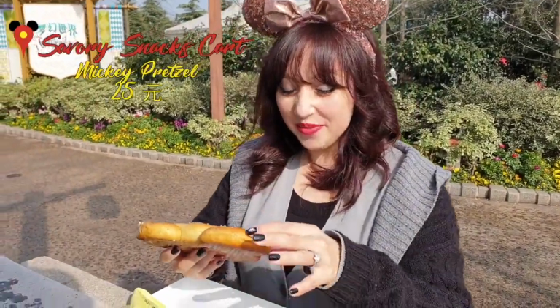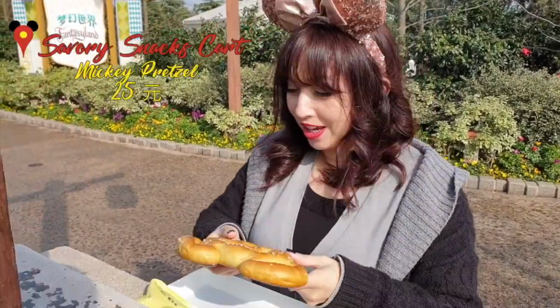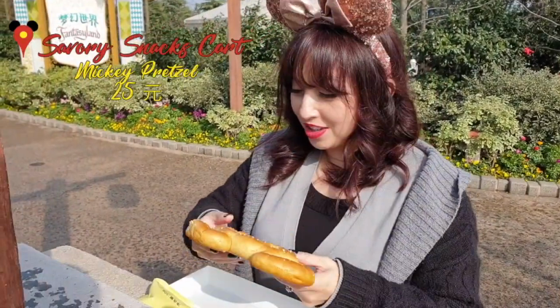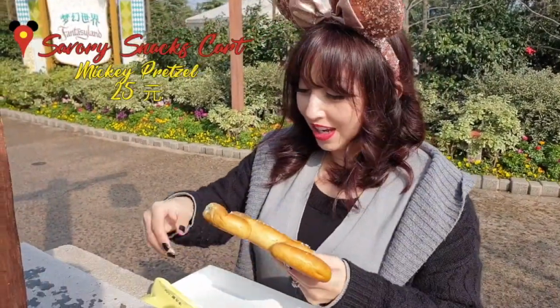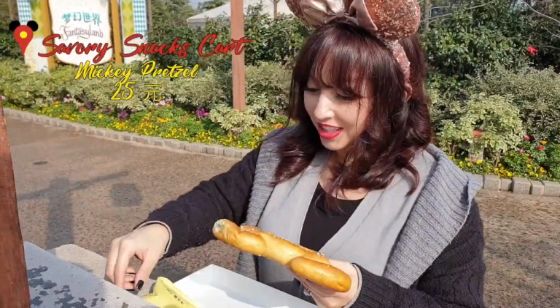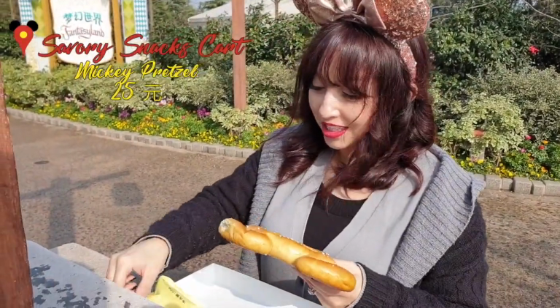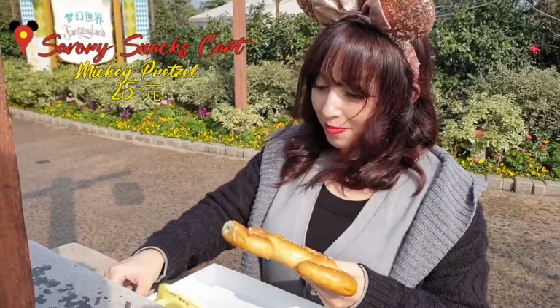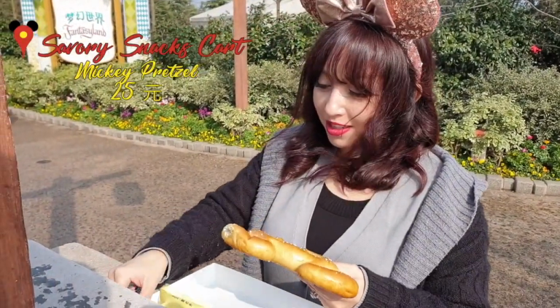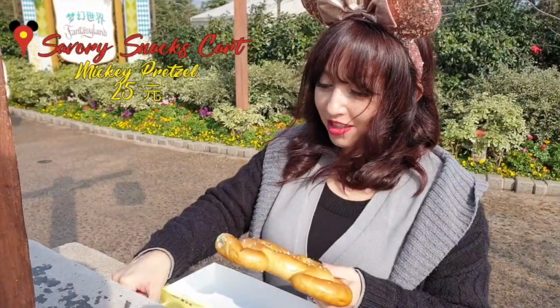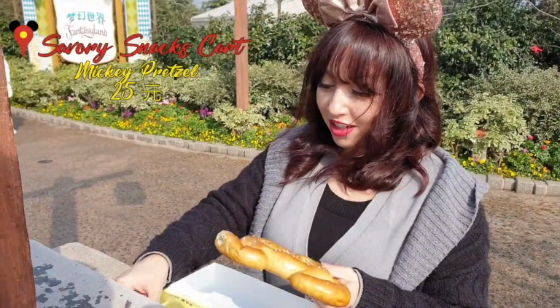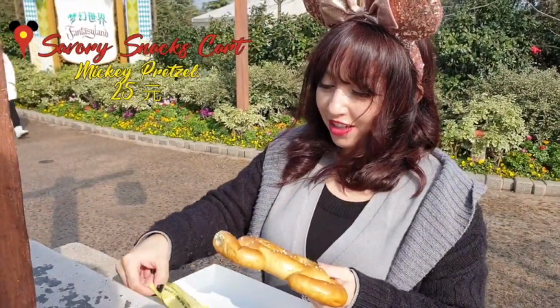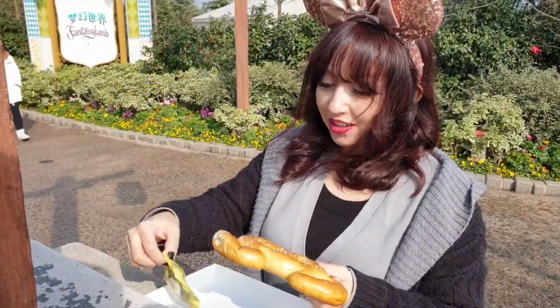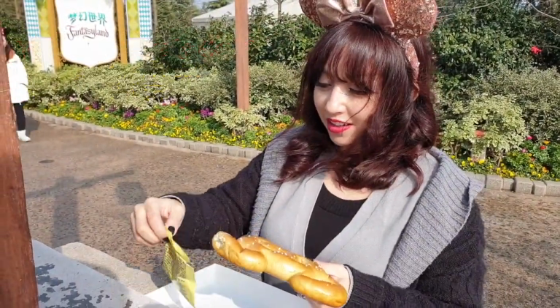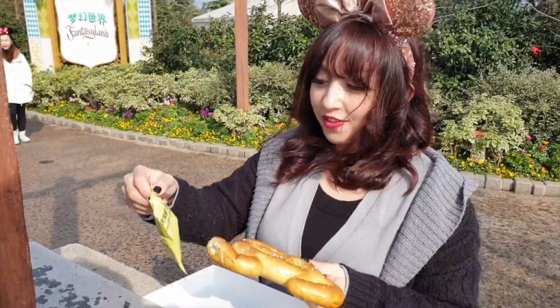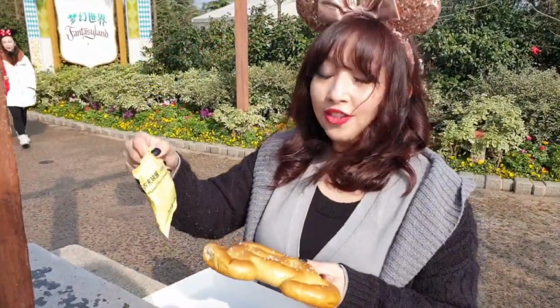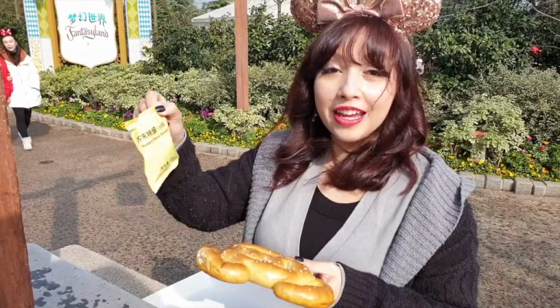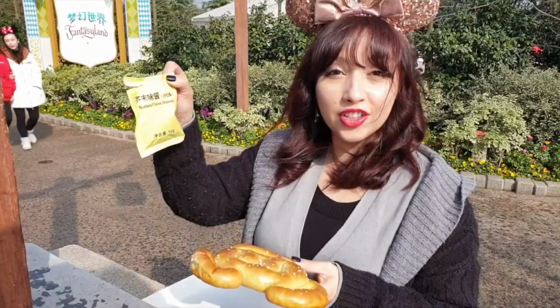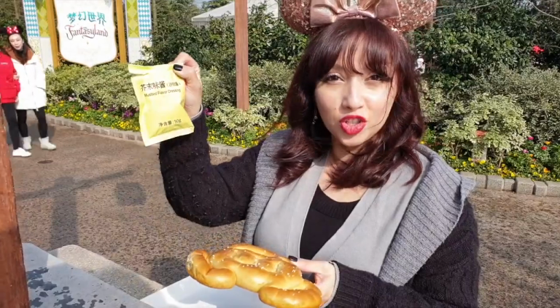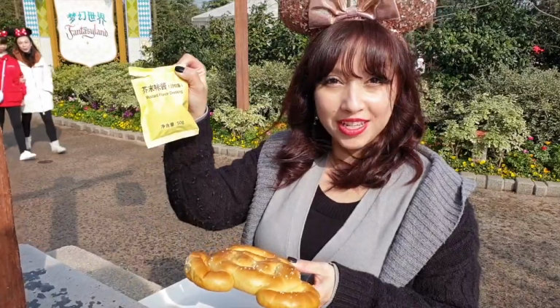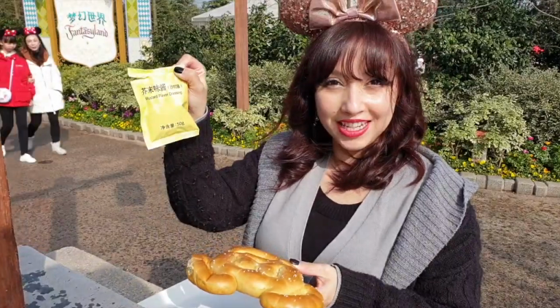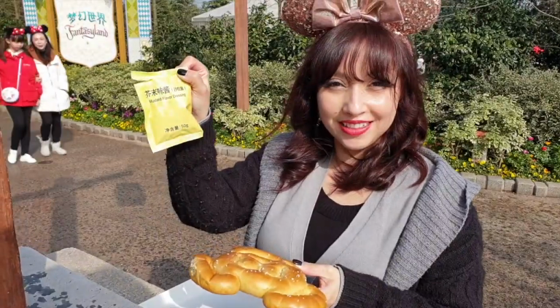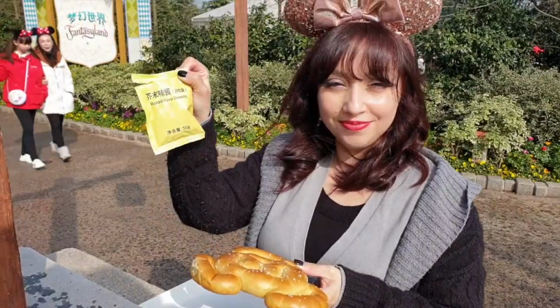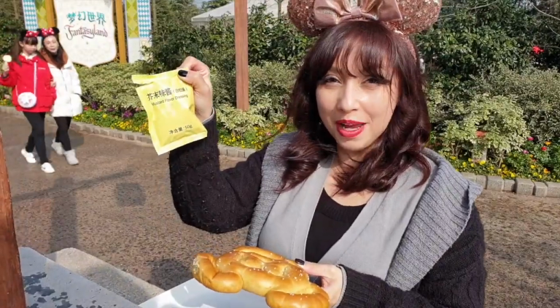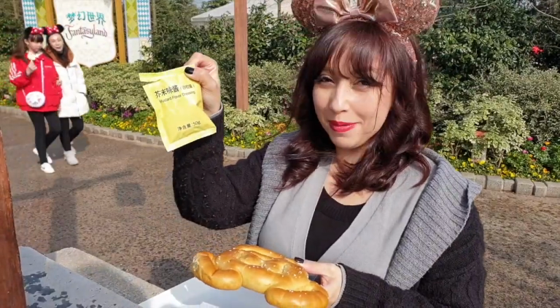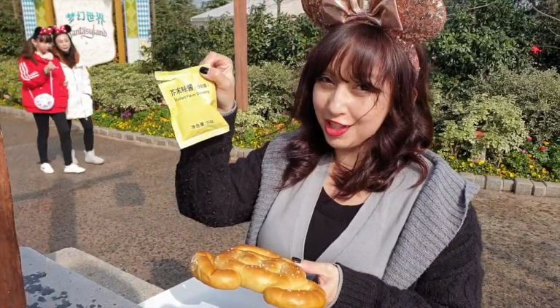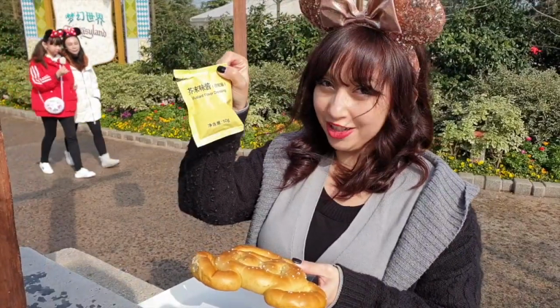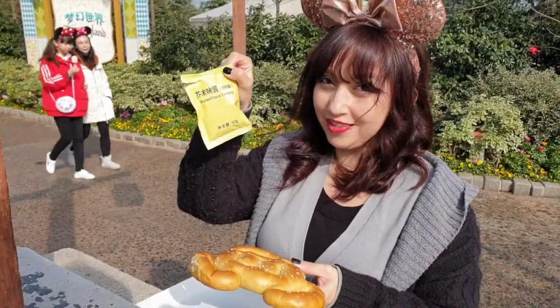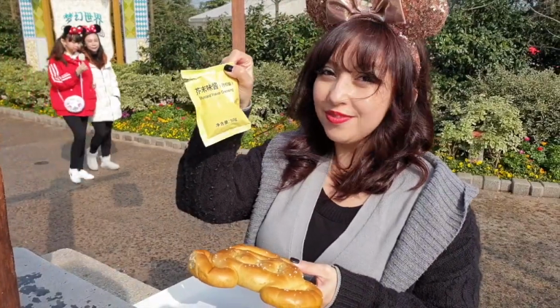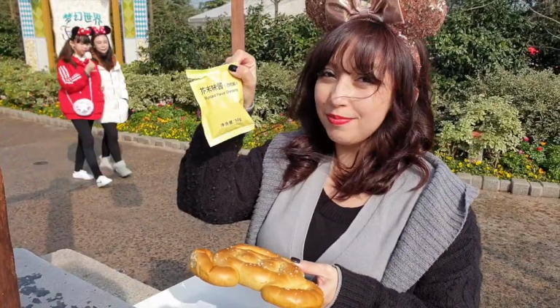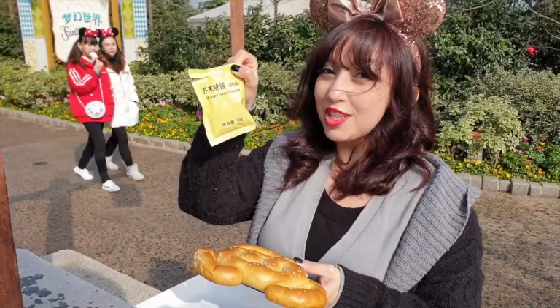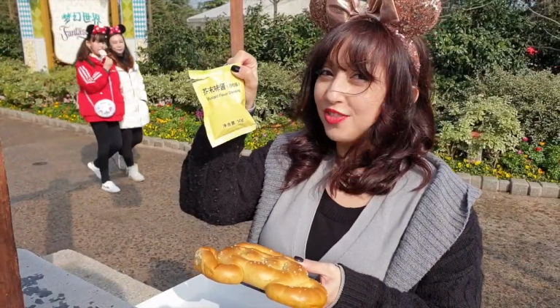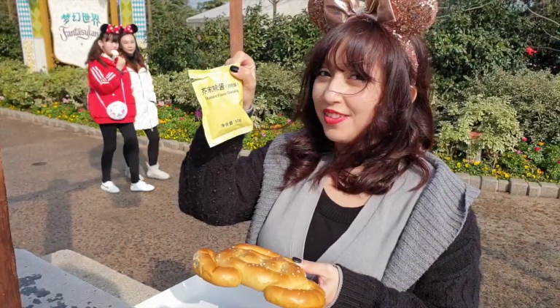They also gave us this mustard-flavored dressing. Not mustard — mustard flavor.